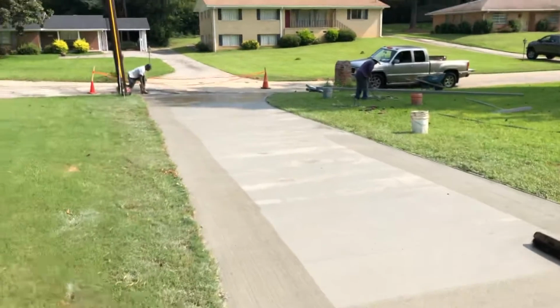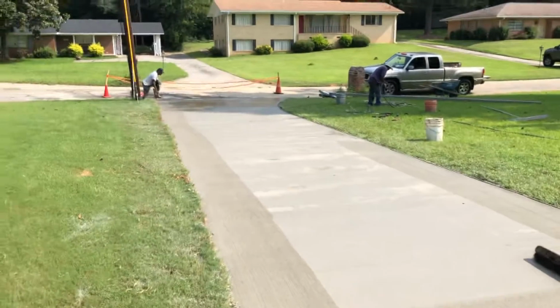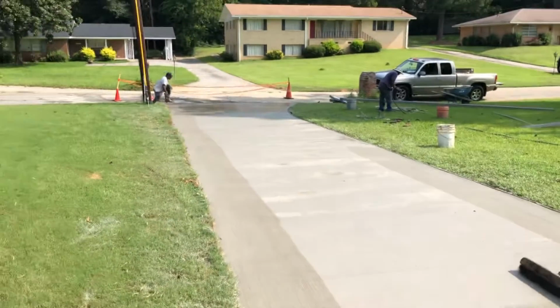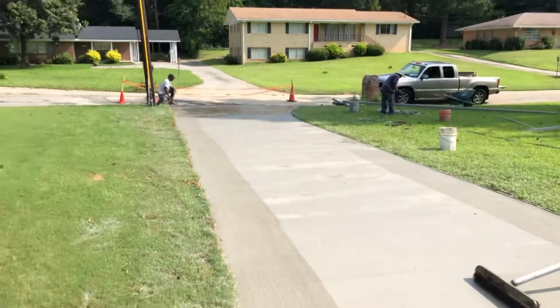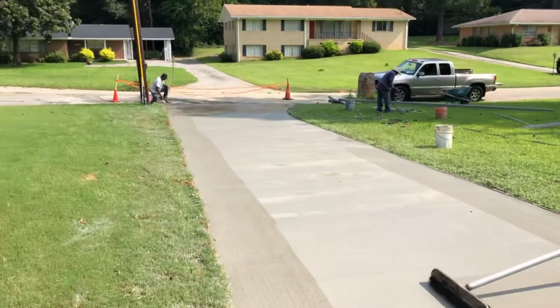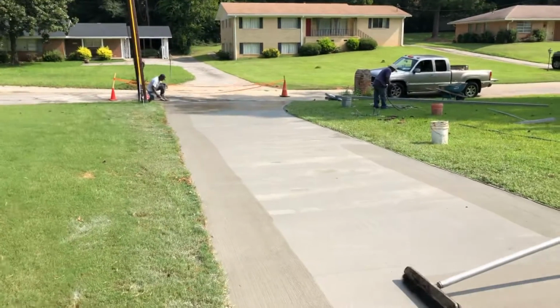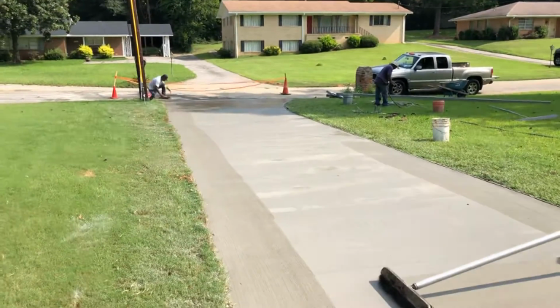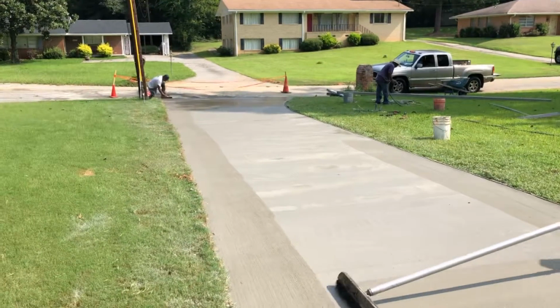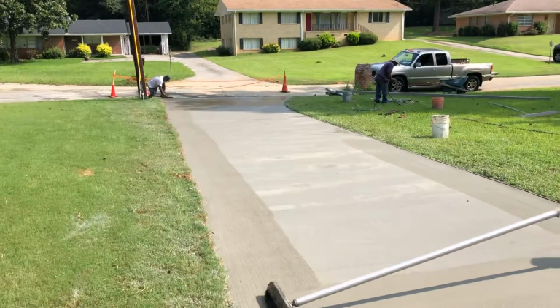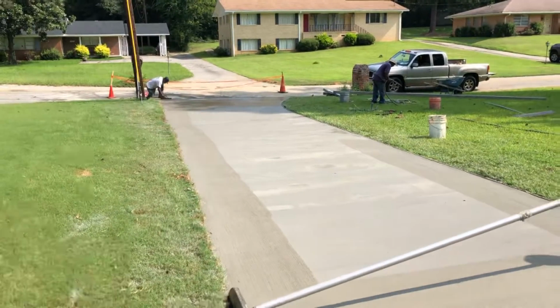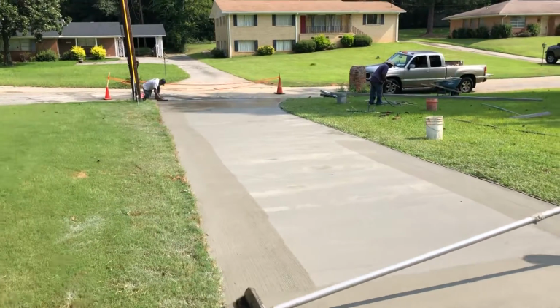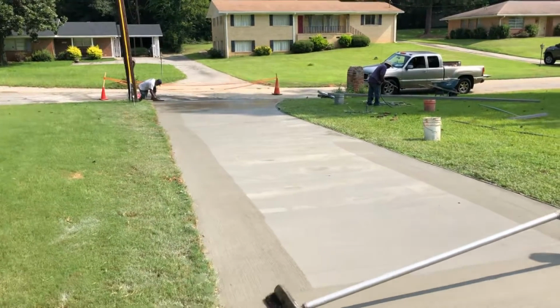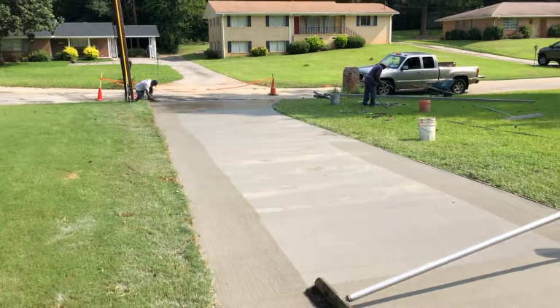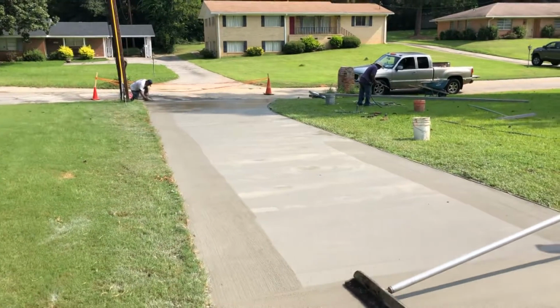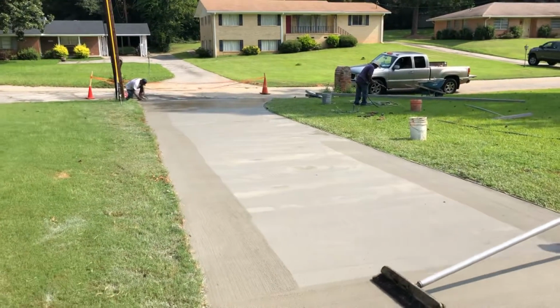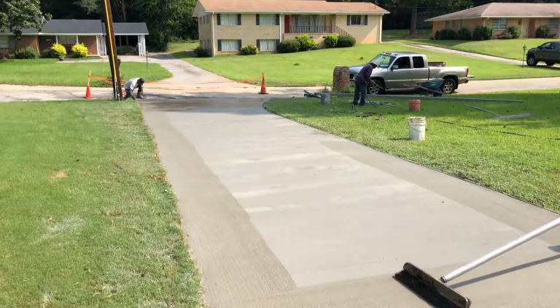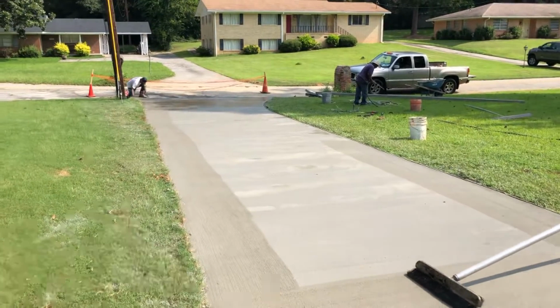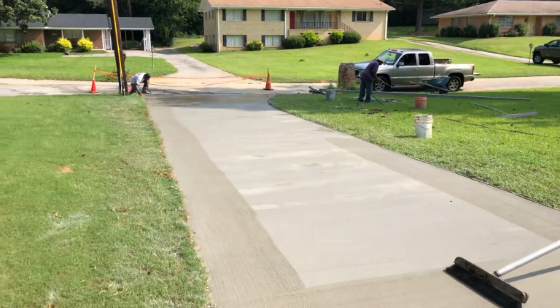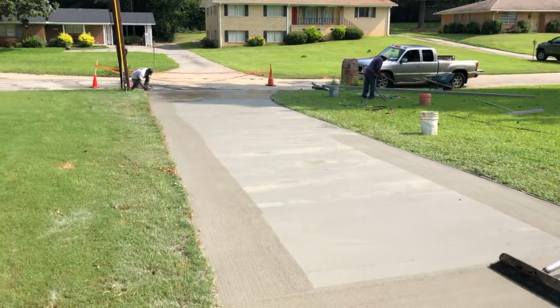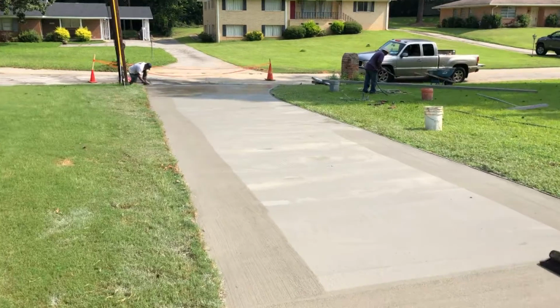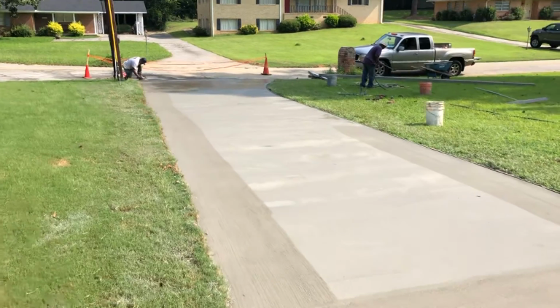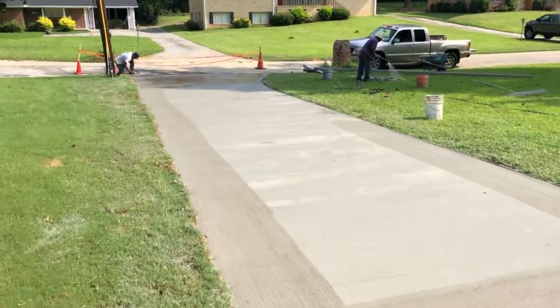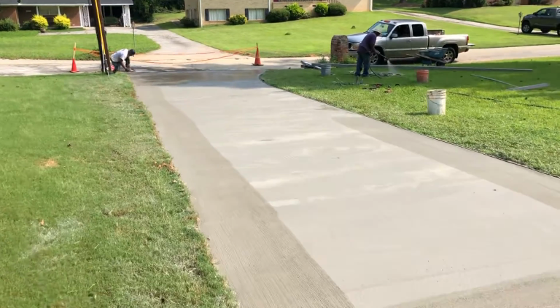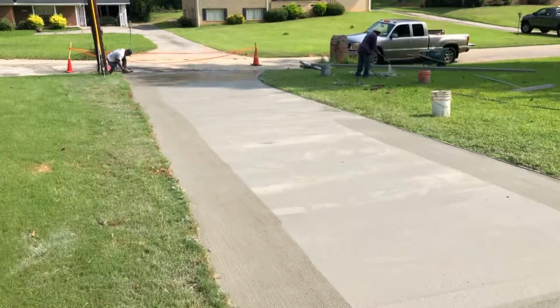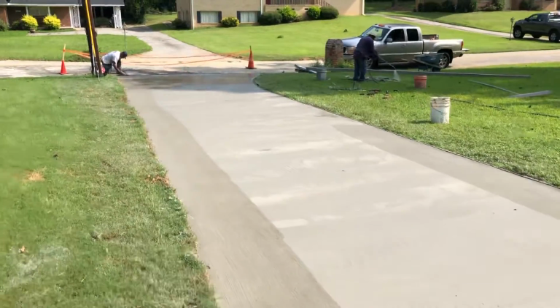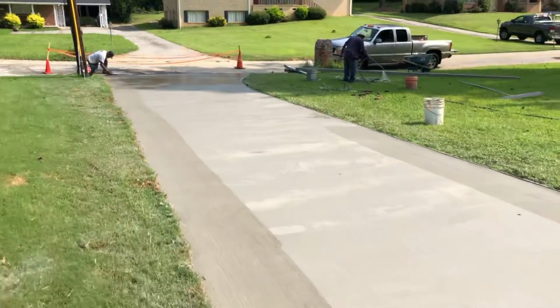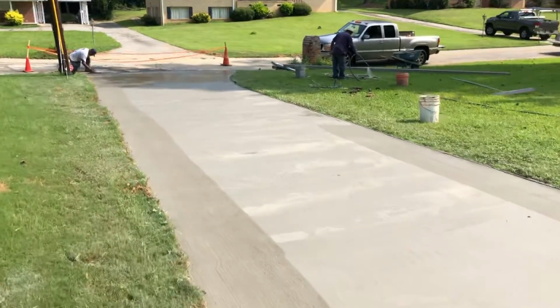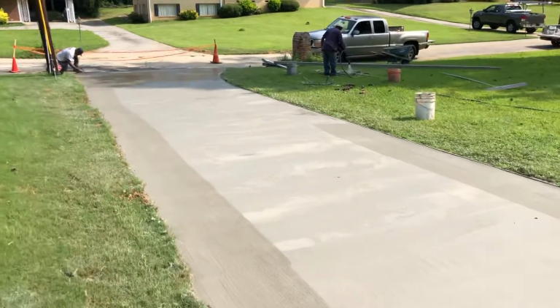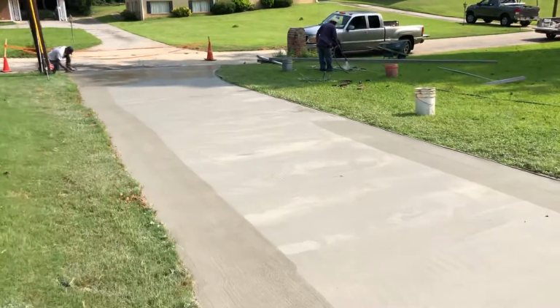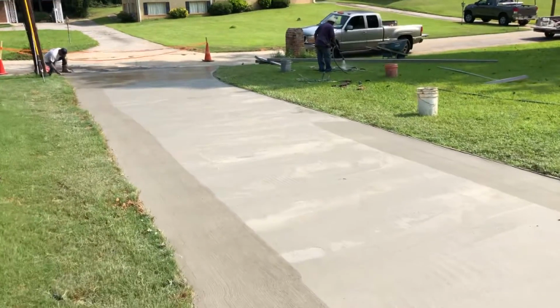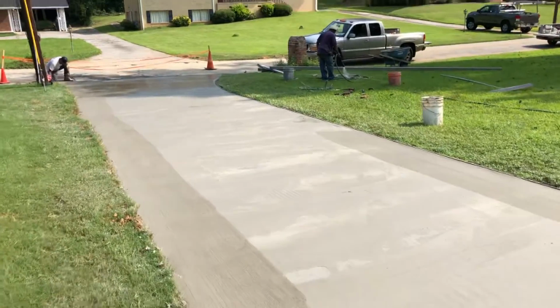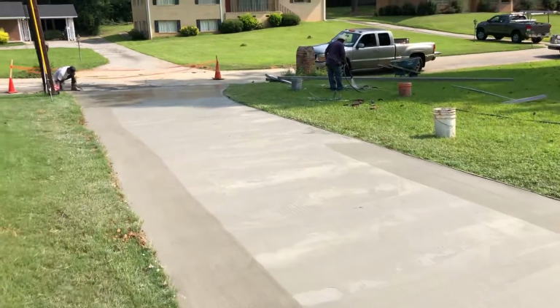If you need a new driveway, give us a call at 478-501-0102. We'll be happy to help. Thank you for watching.